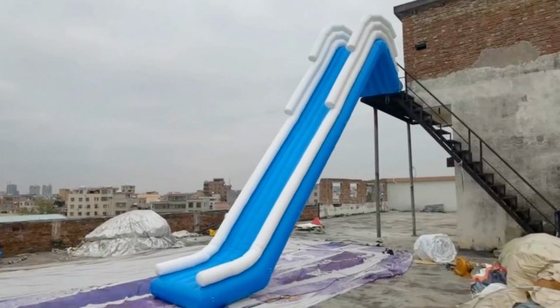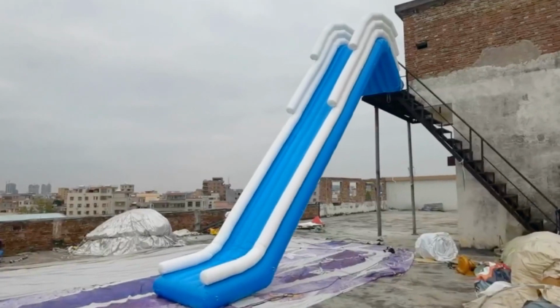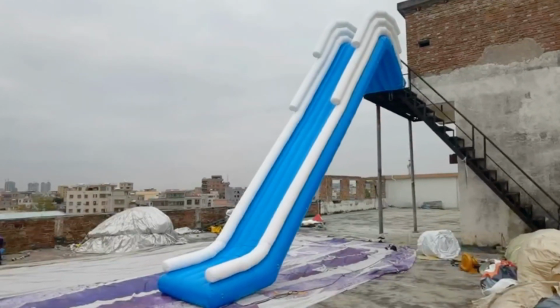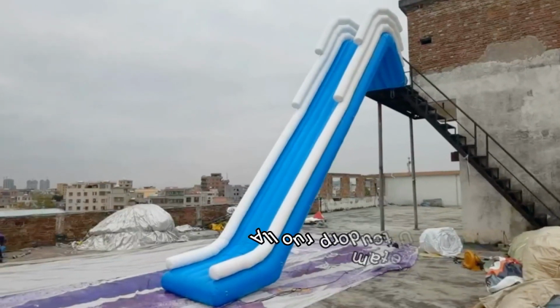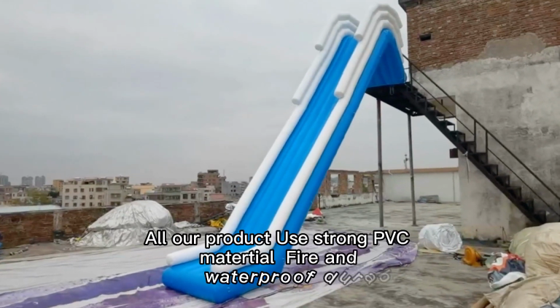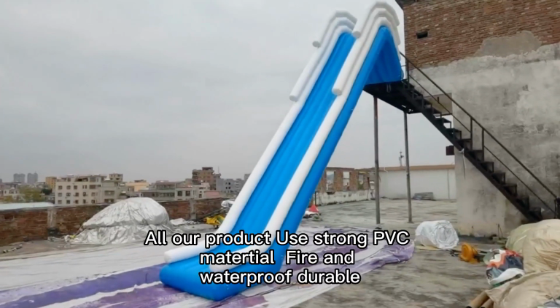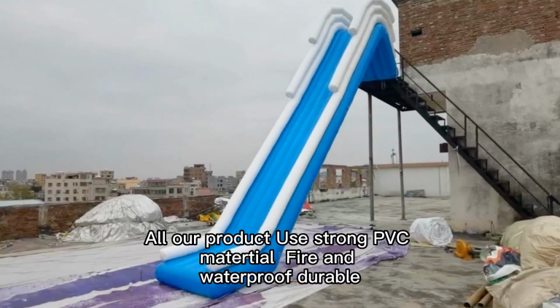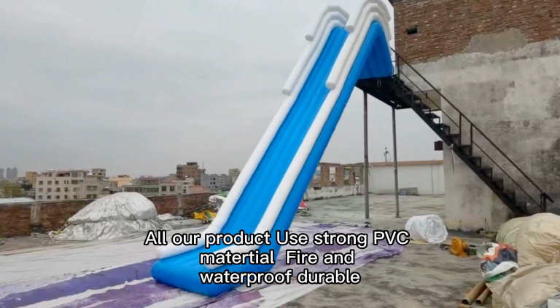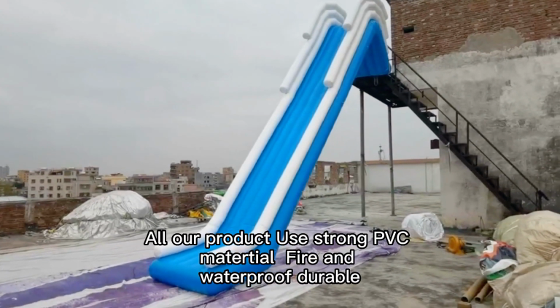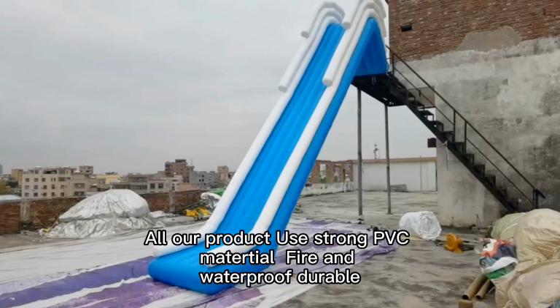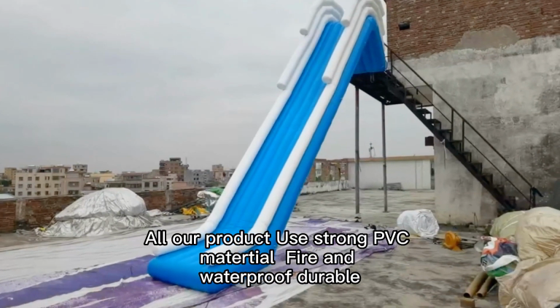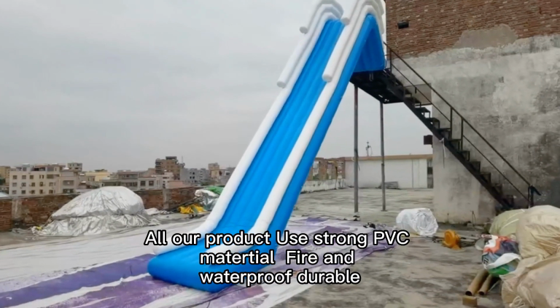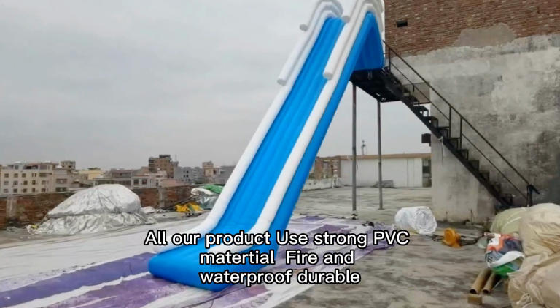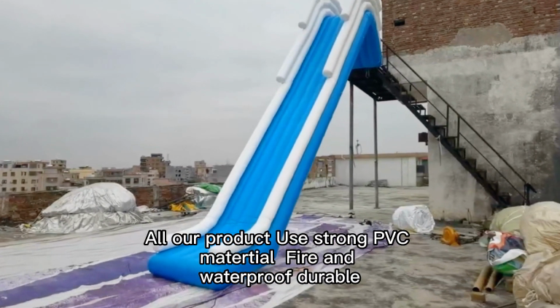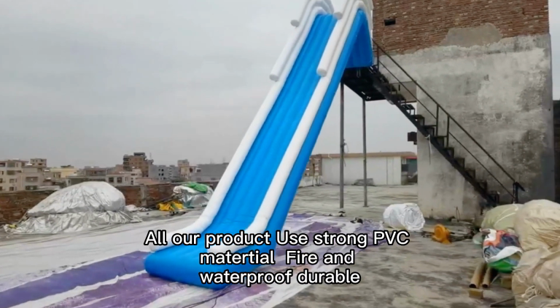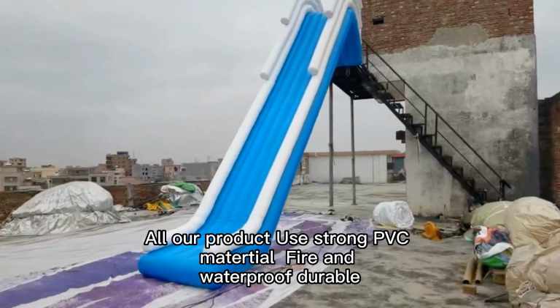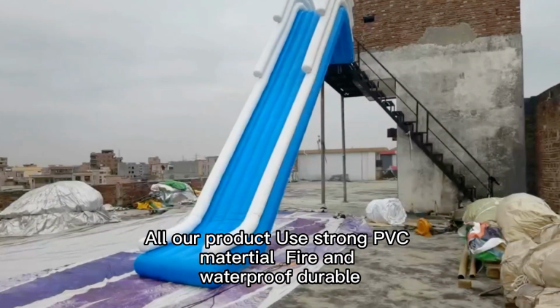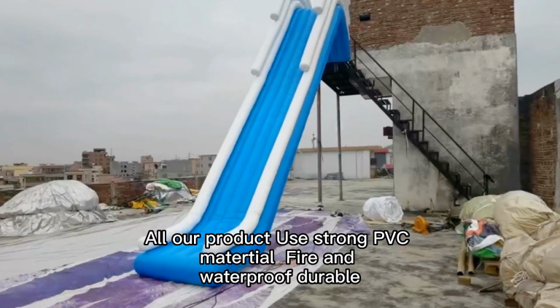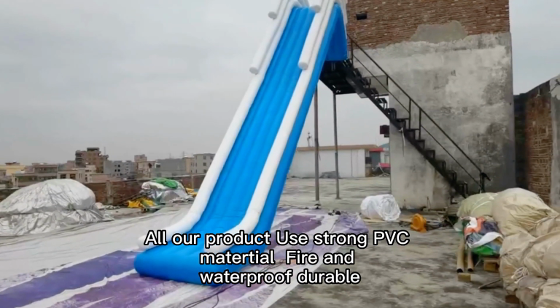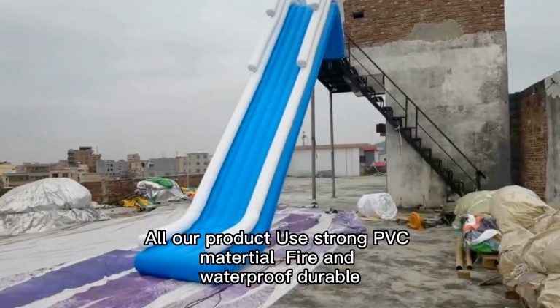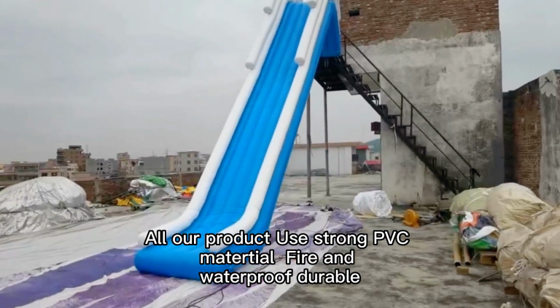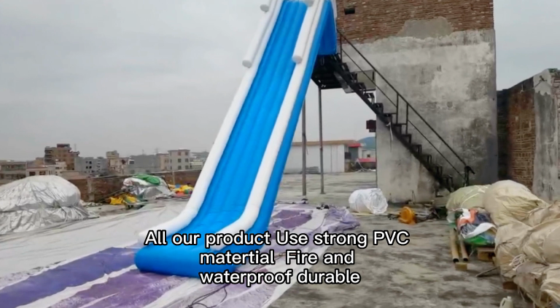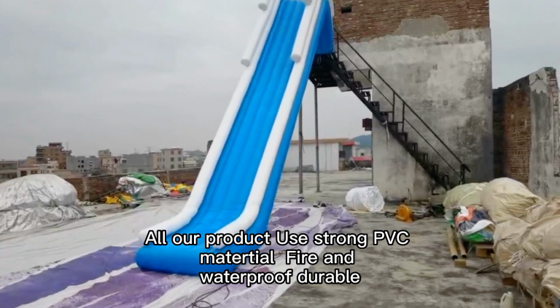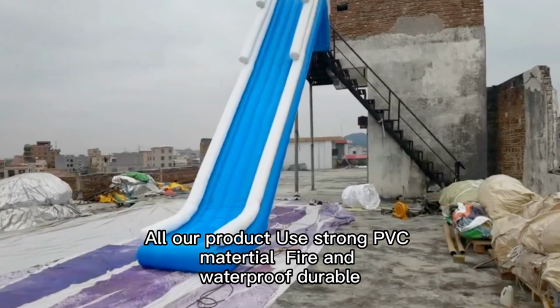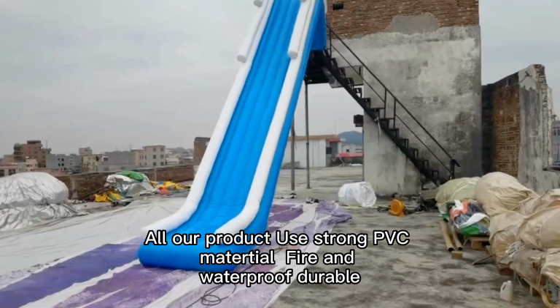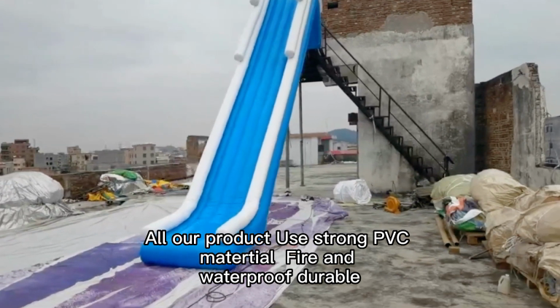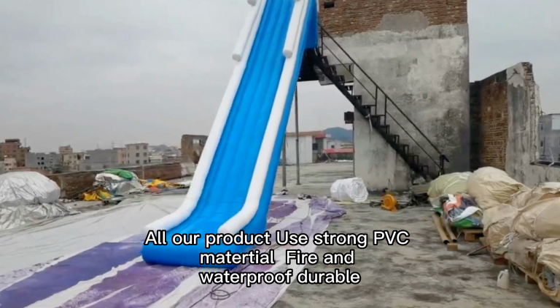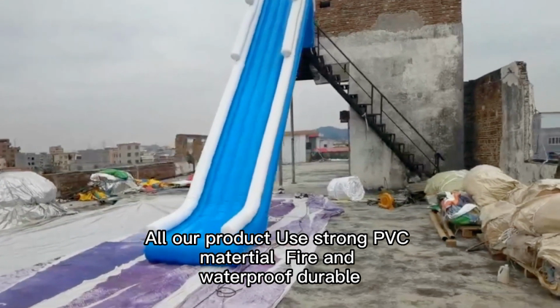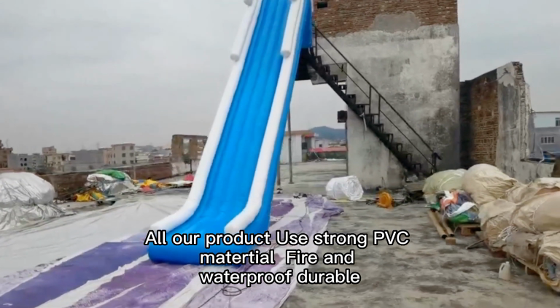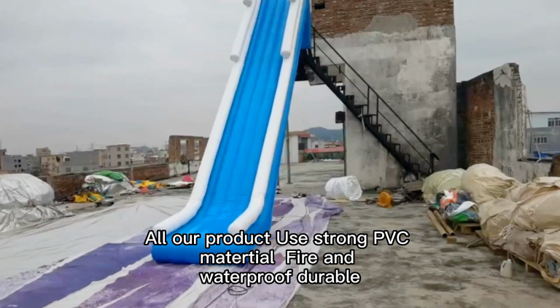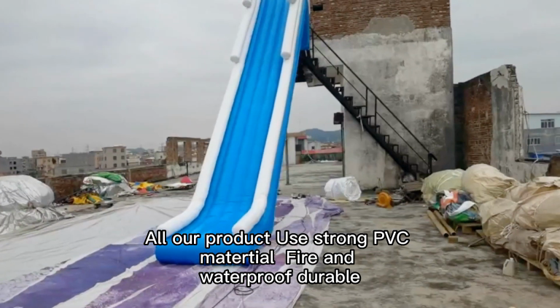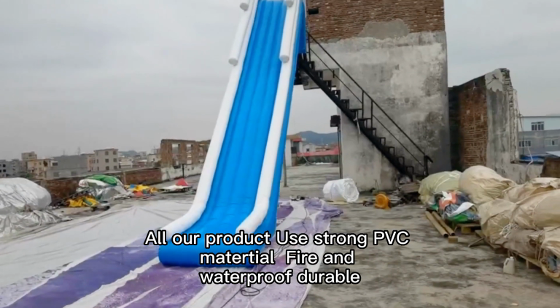All our products use strong PVC material — fire and waterproof, durable.